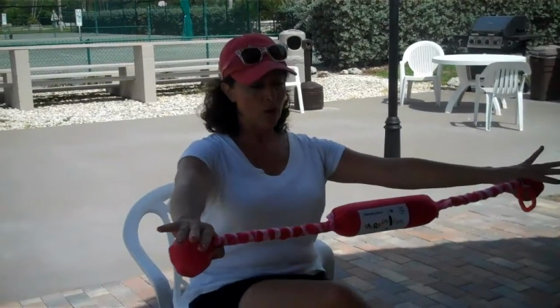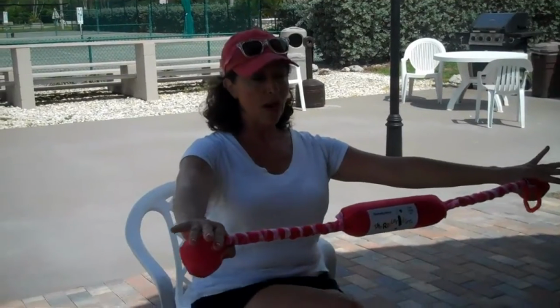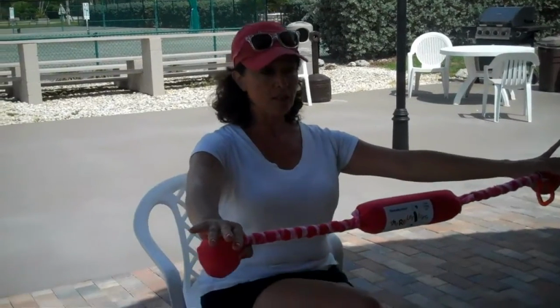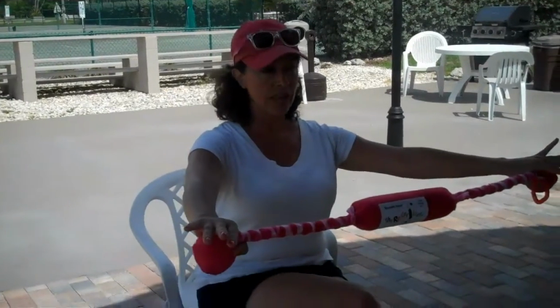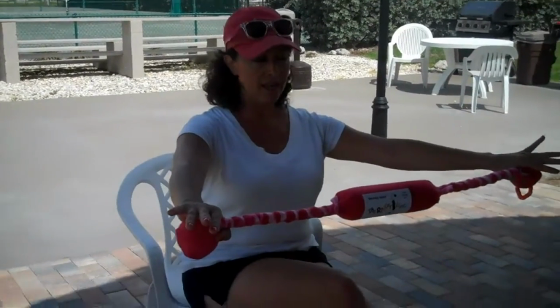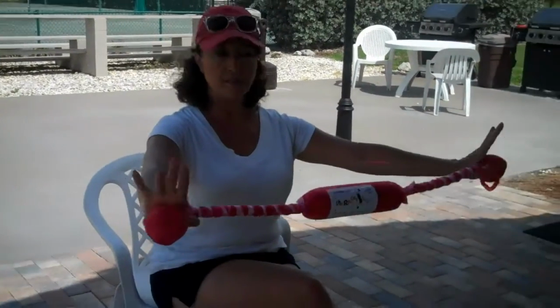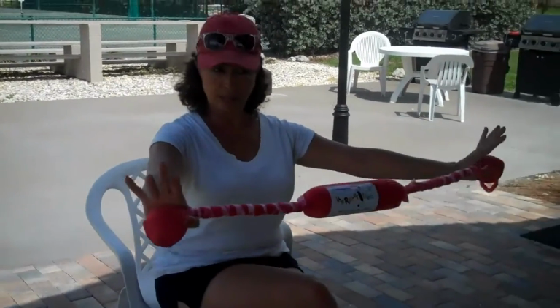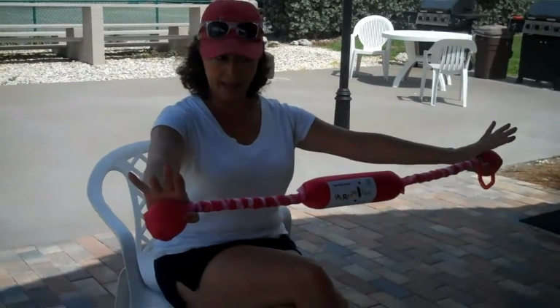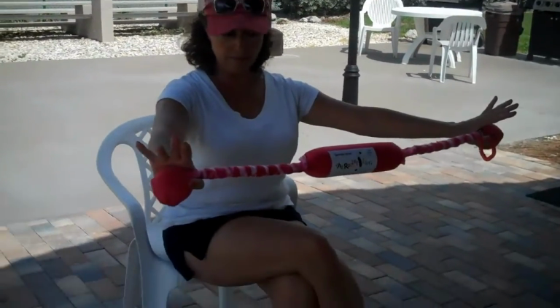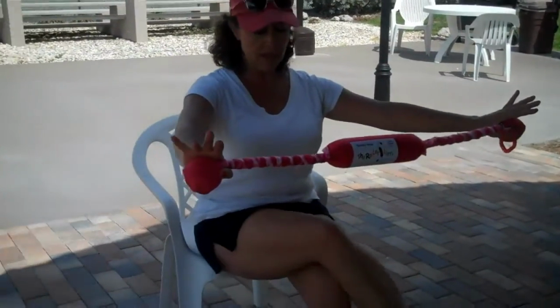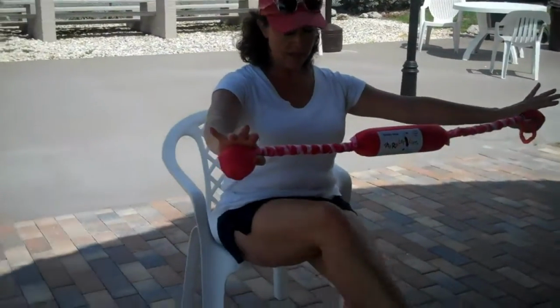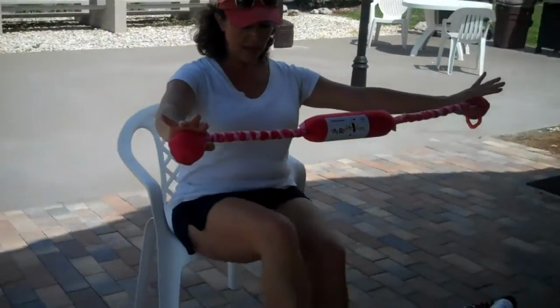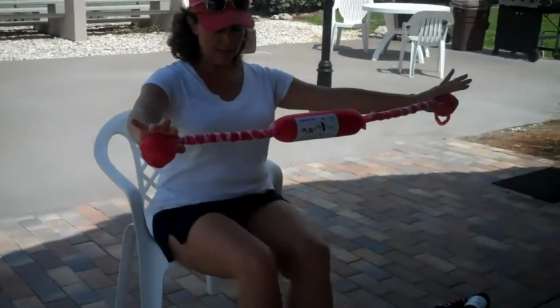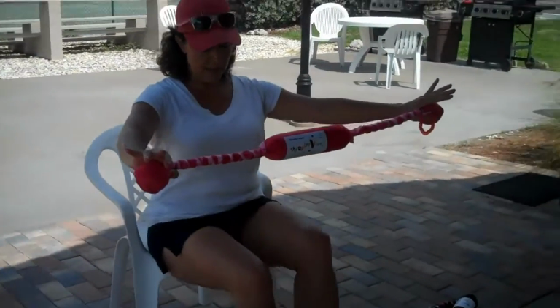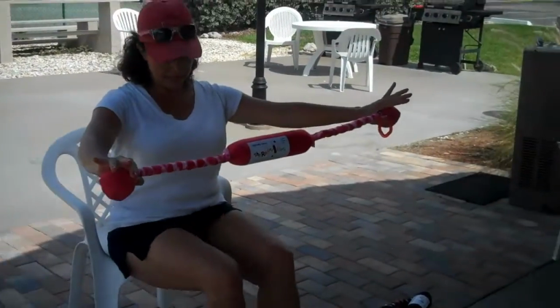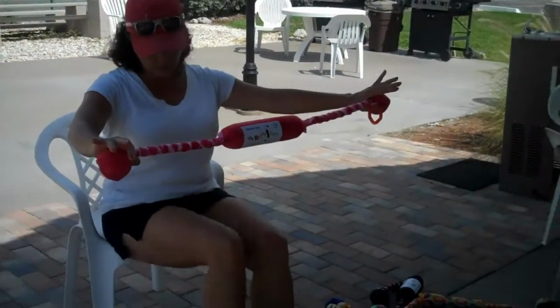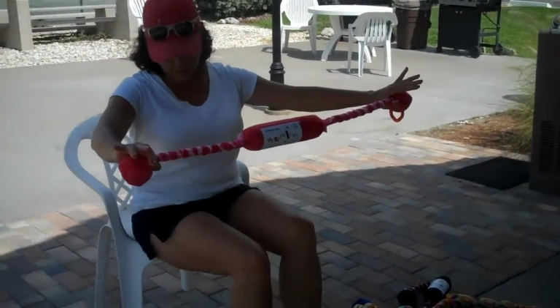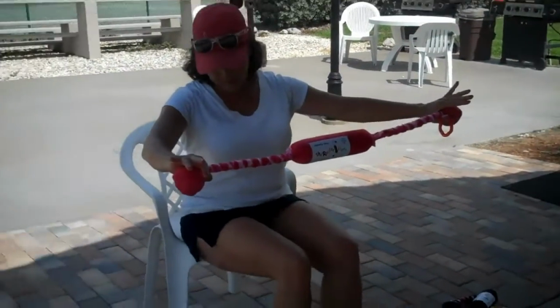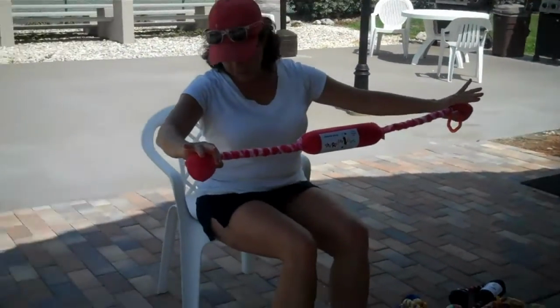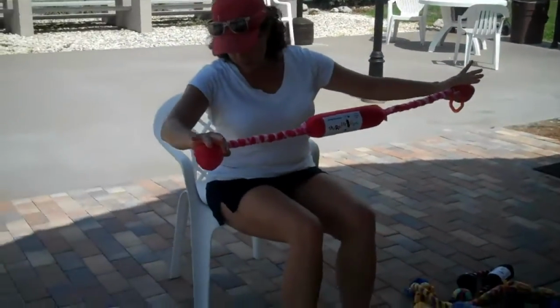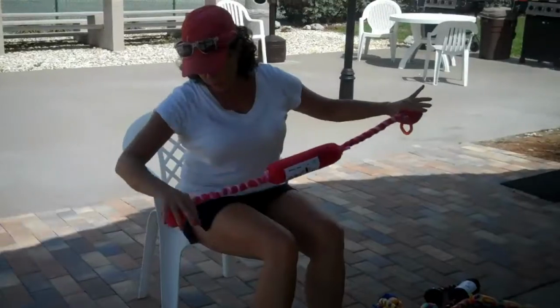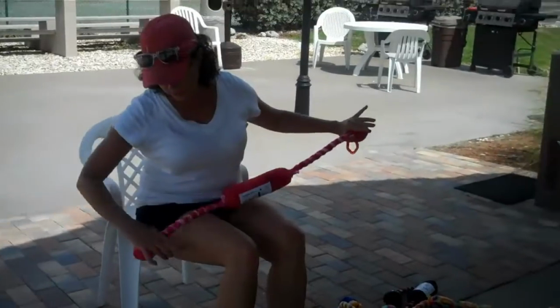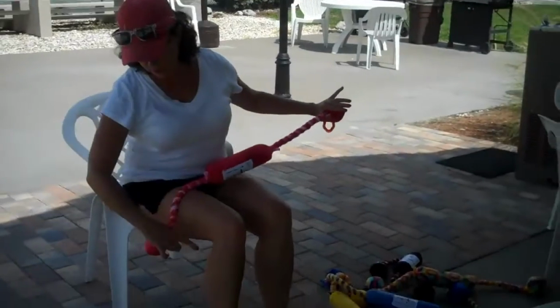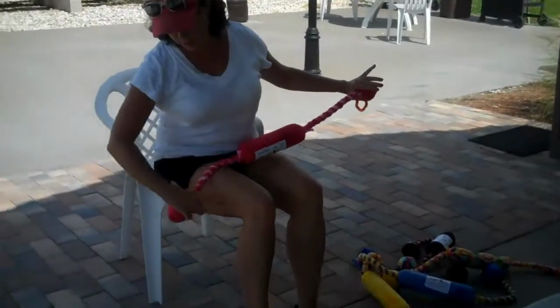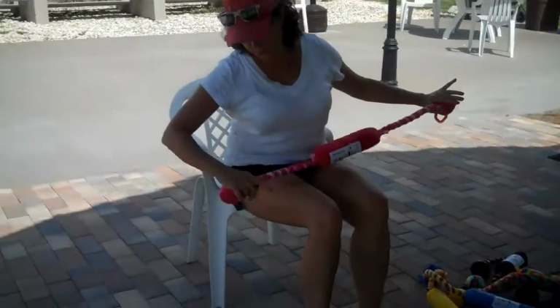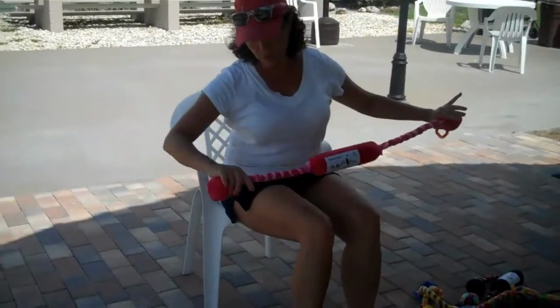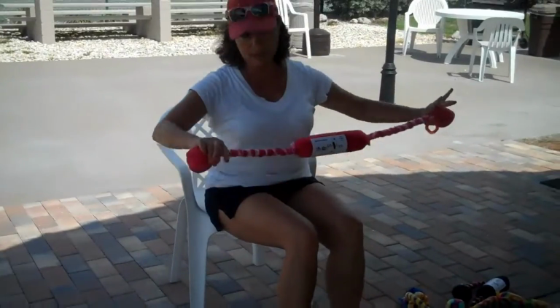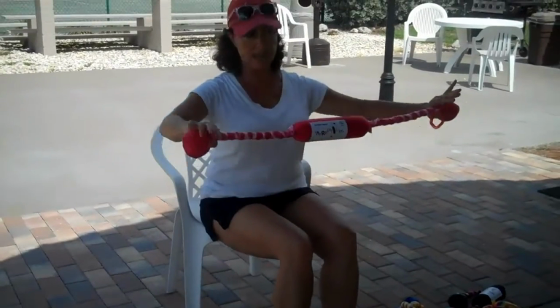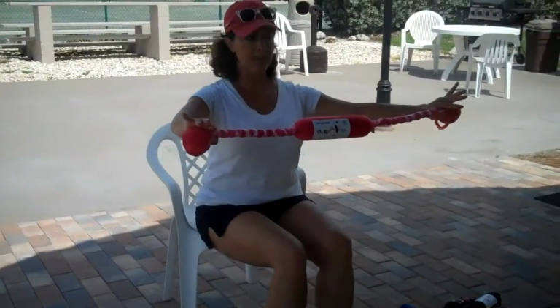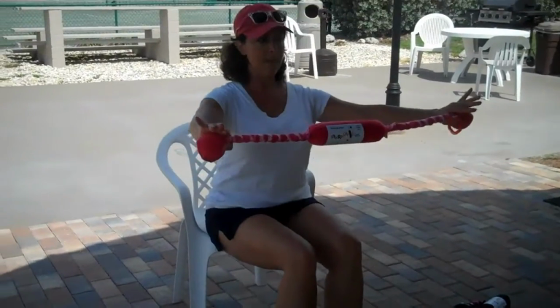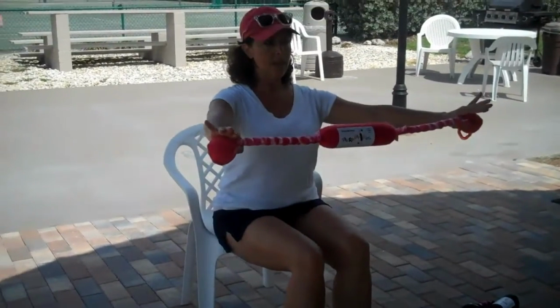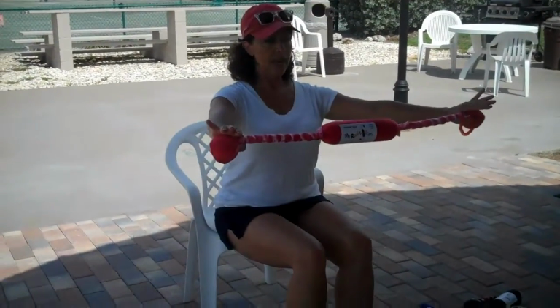You can cross your leg if you're a gal. Guys, I need your legs at 90 degrees, so it's 90 degrees at the knee.